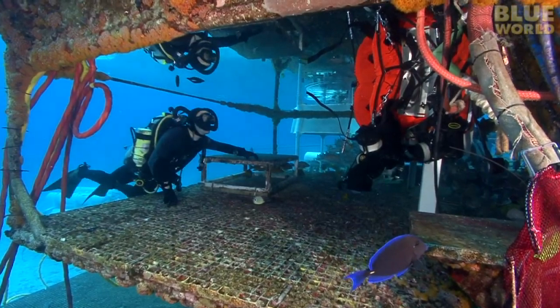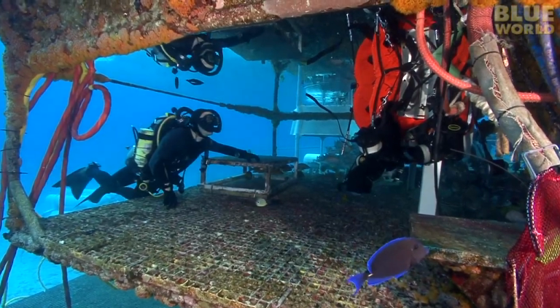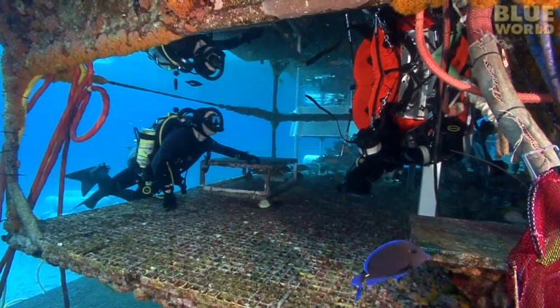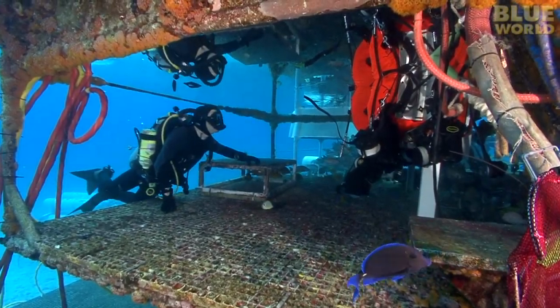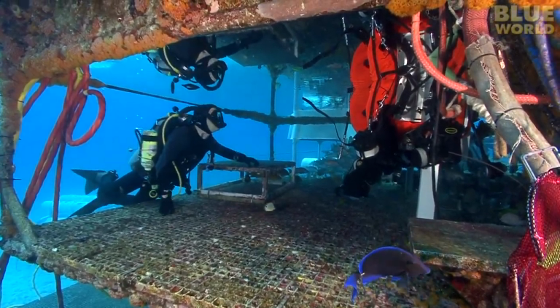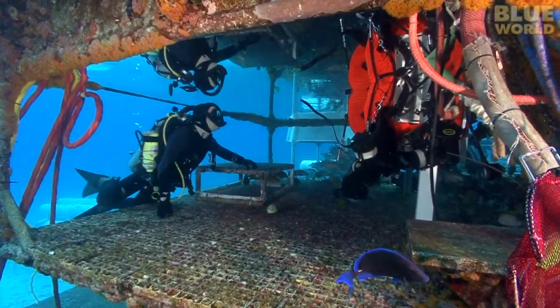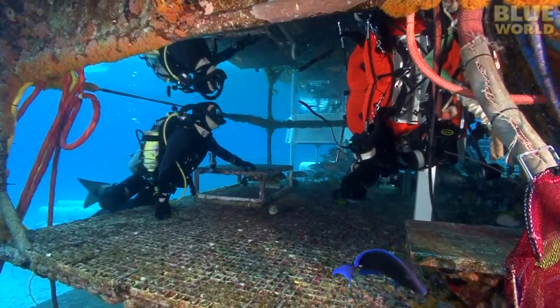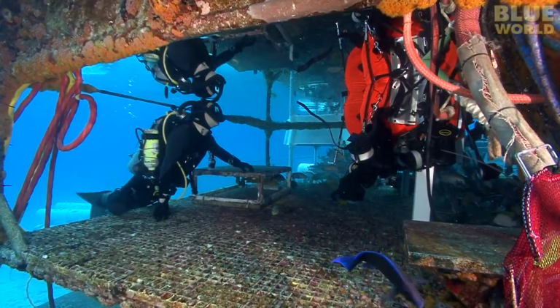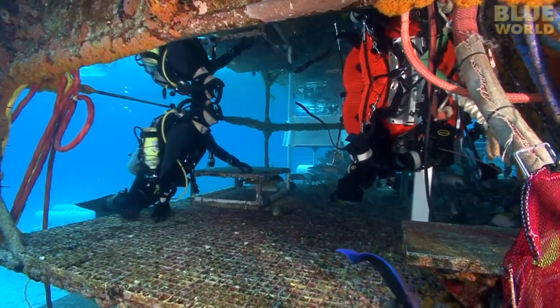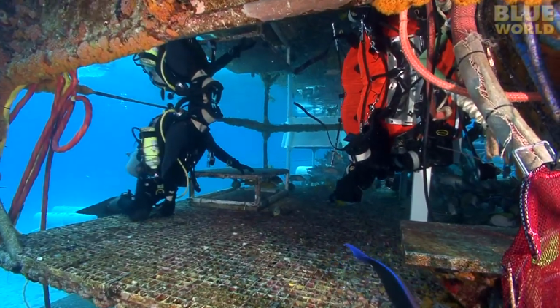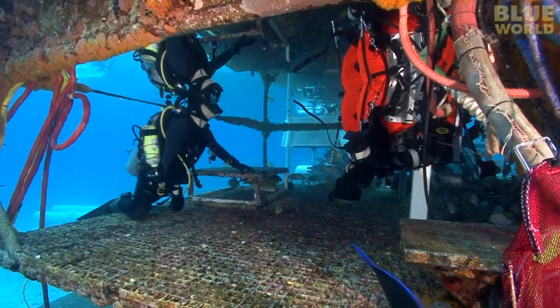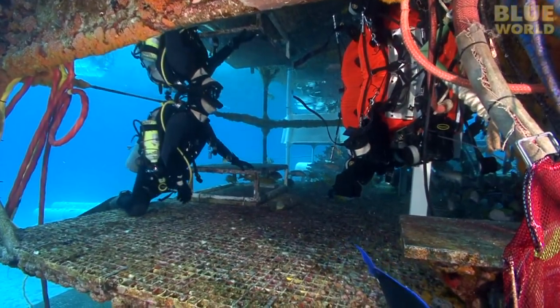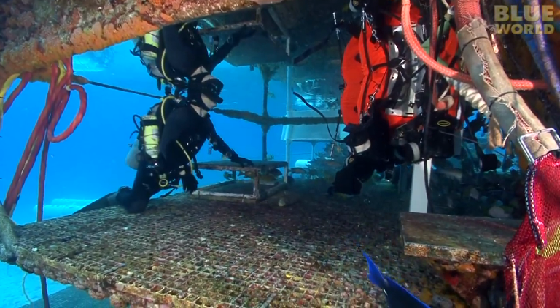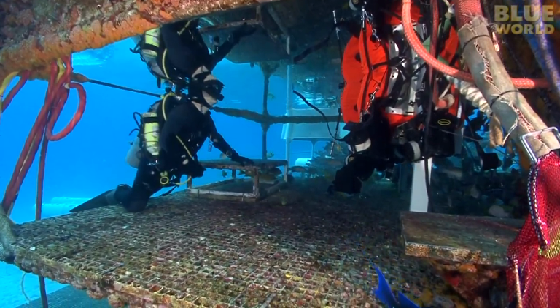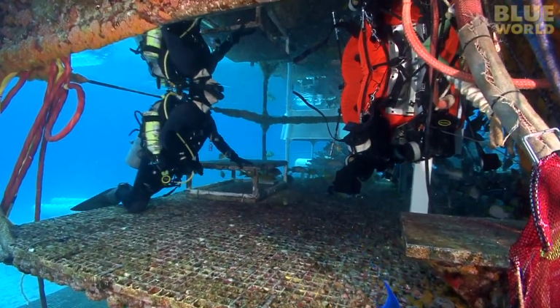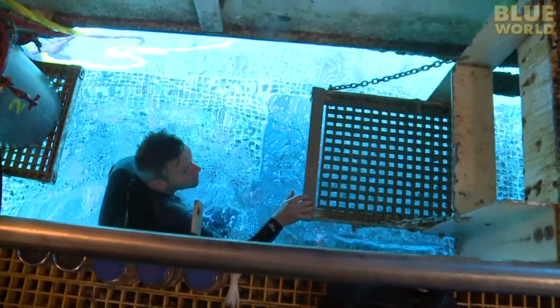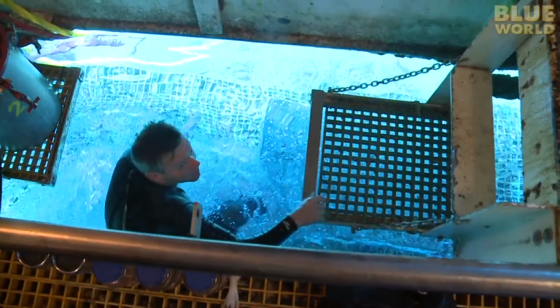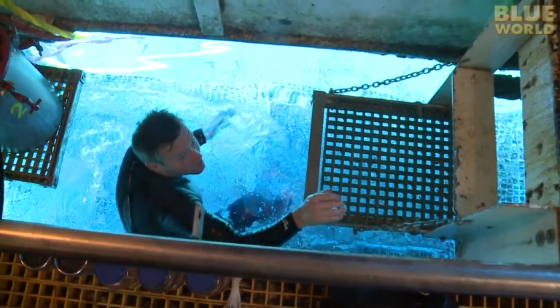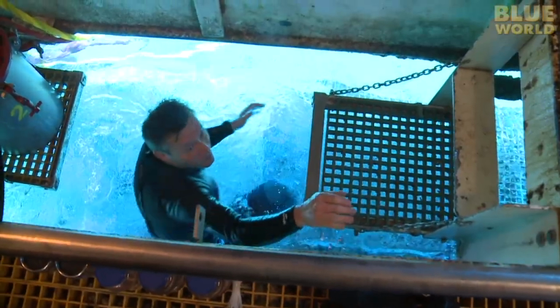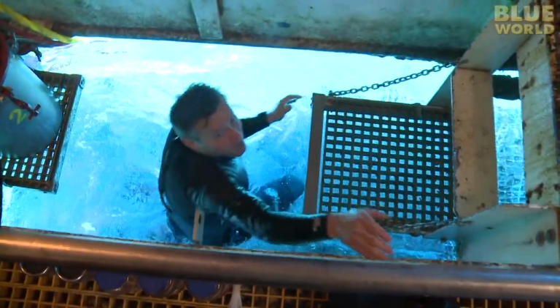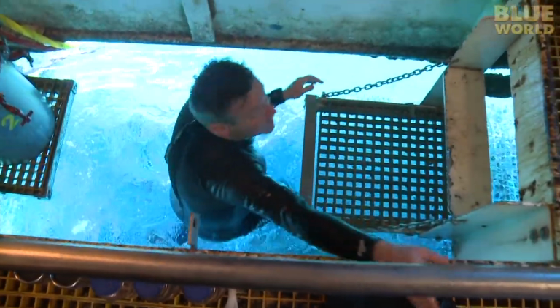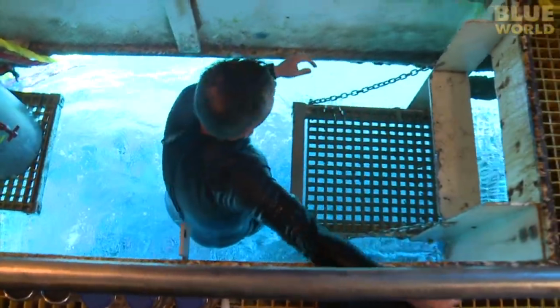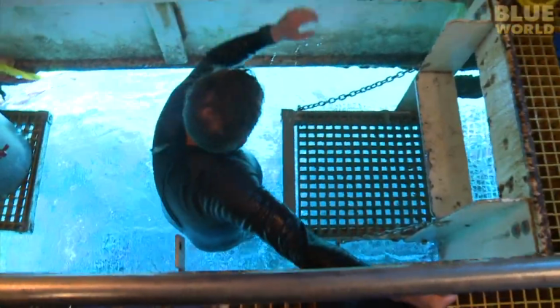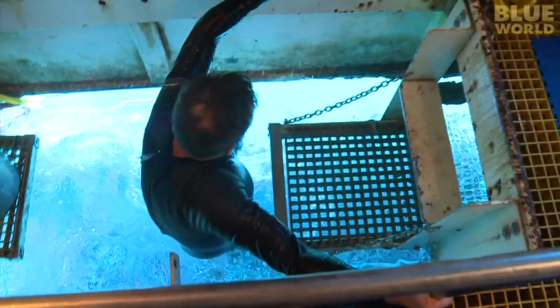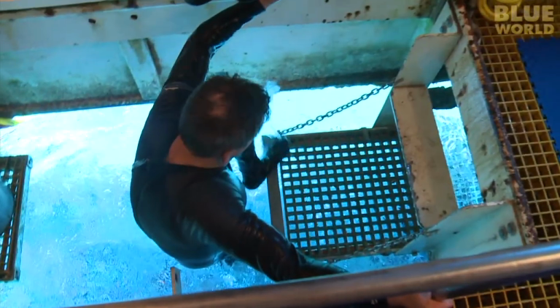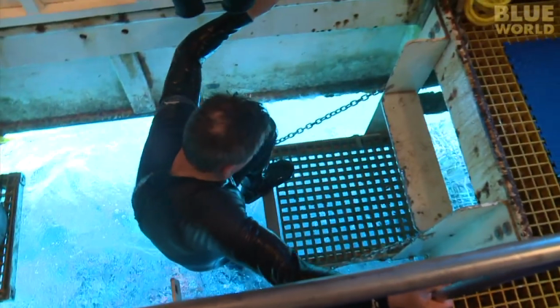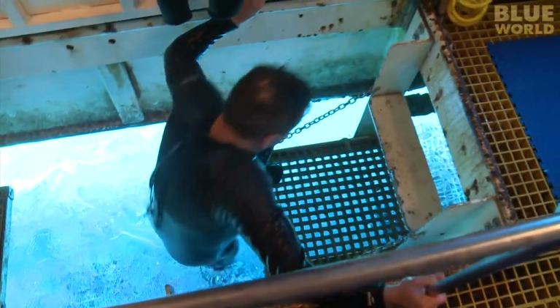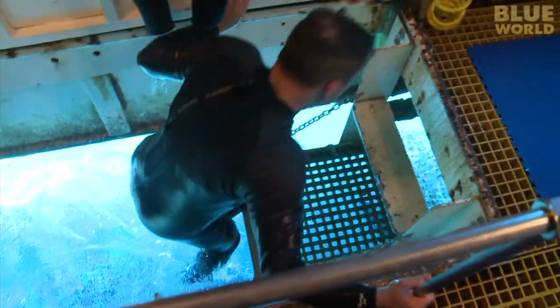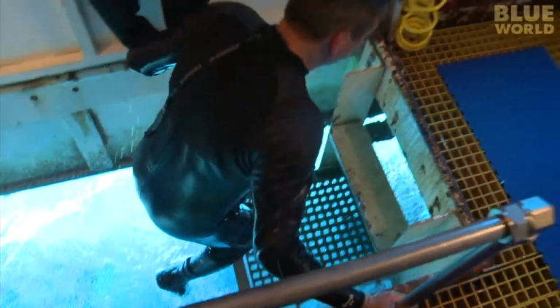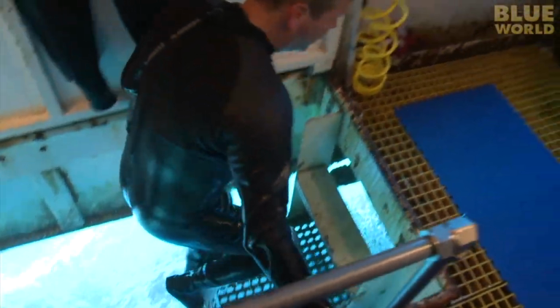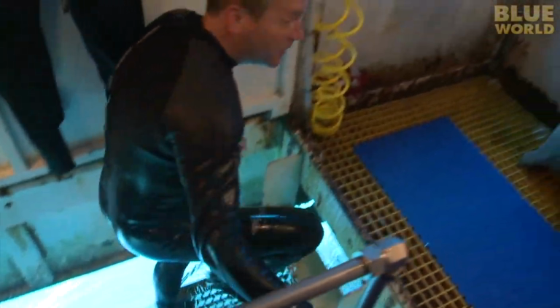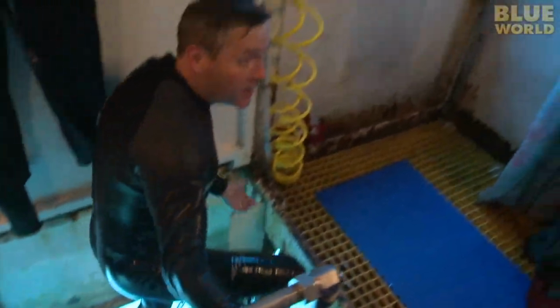Coming up next on Jonathan Bird's Blue World: a visit to the world's only undersea laboratory.